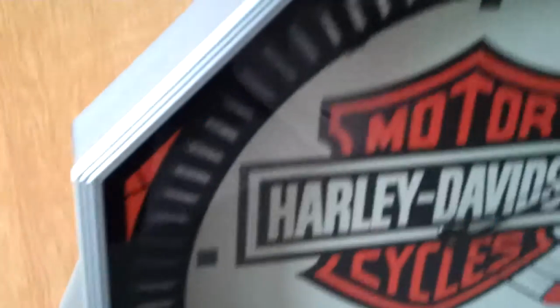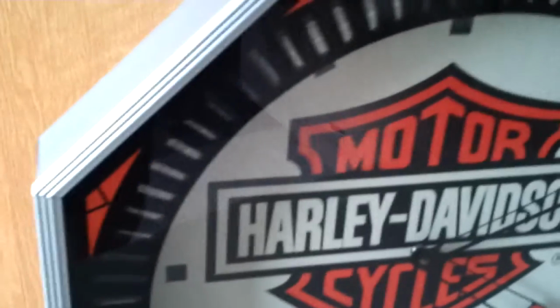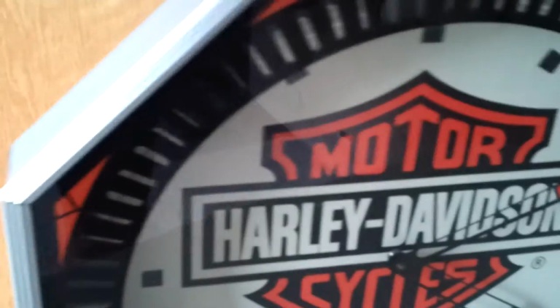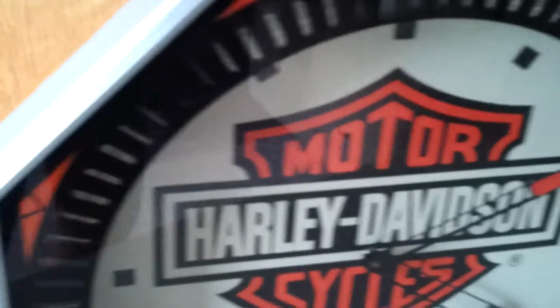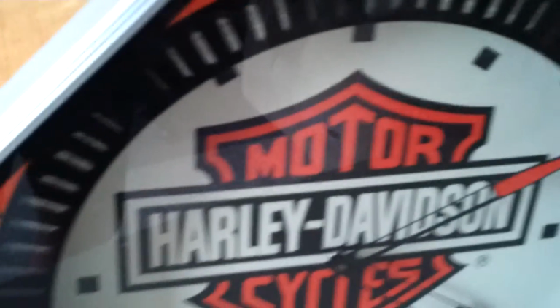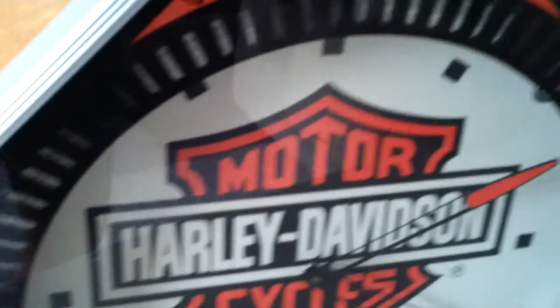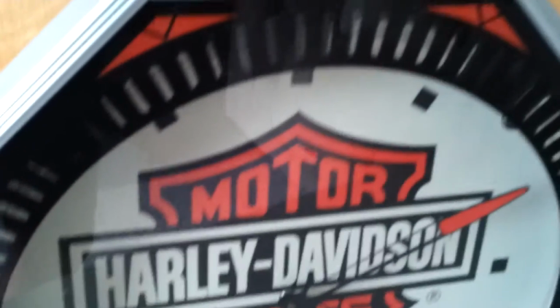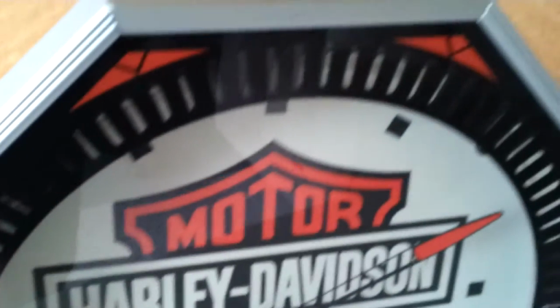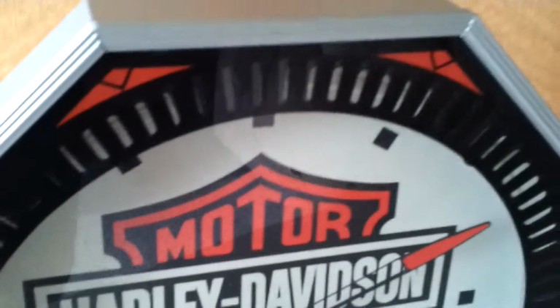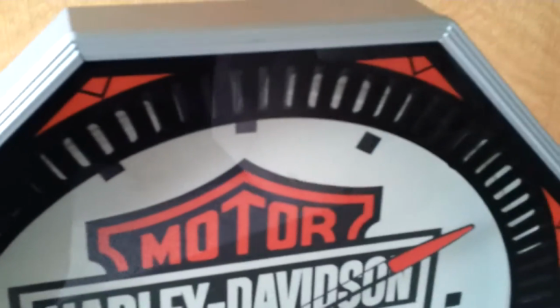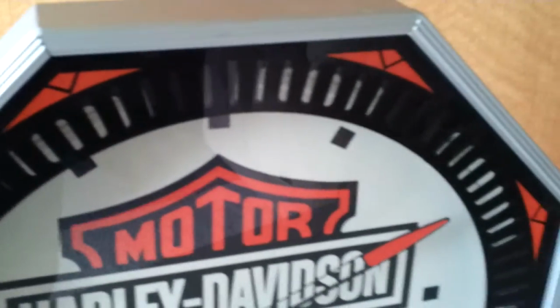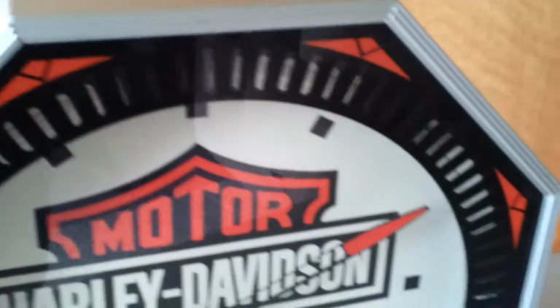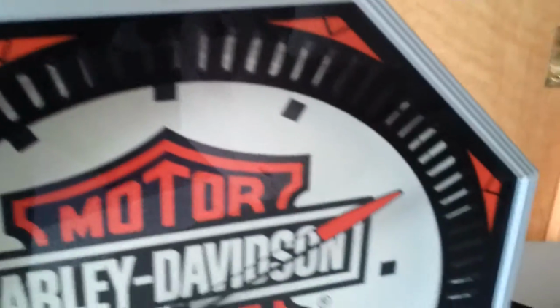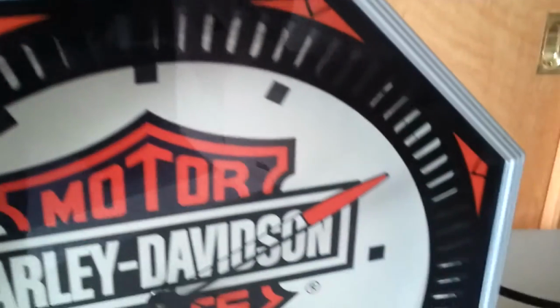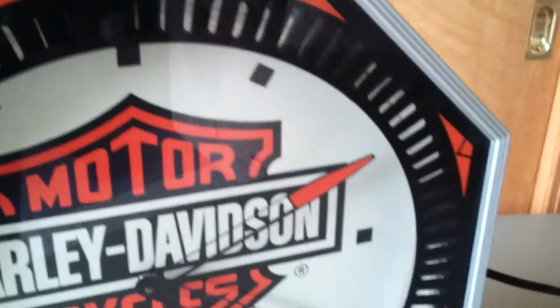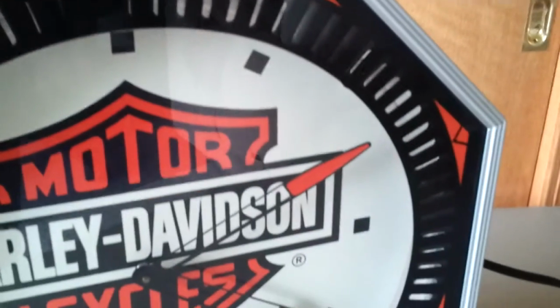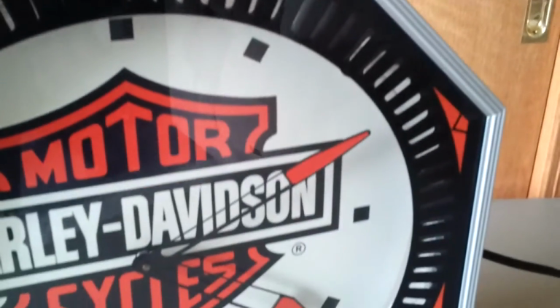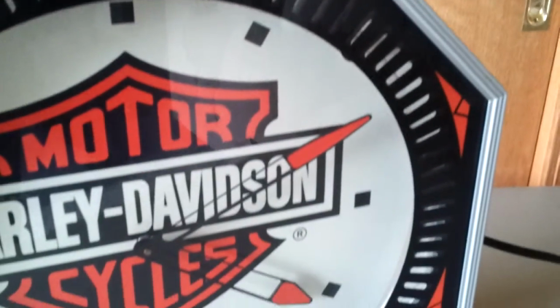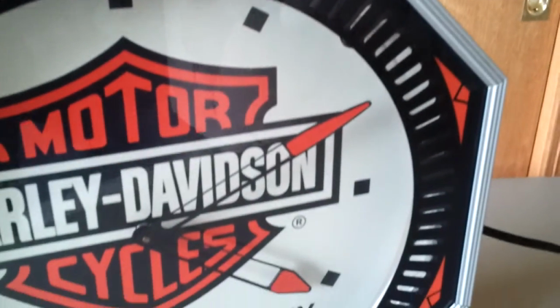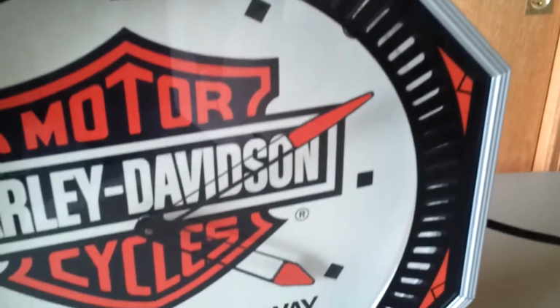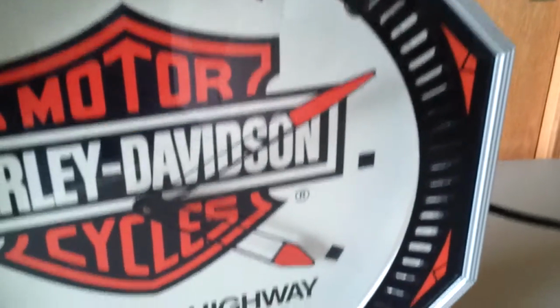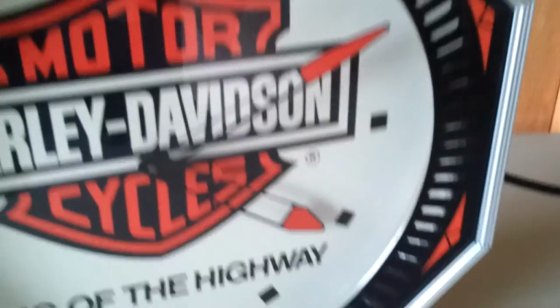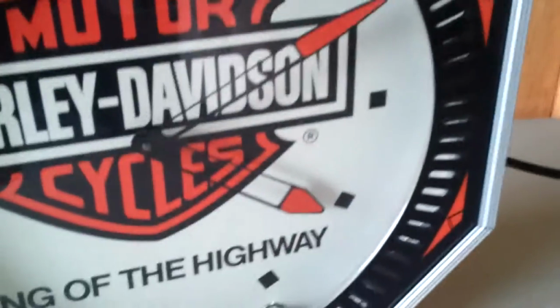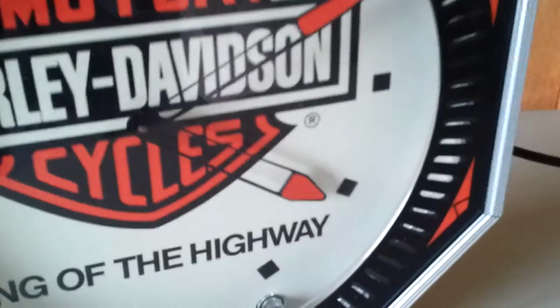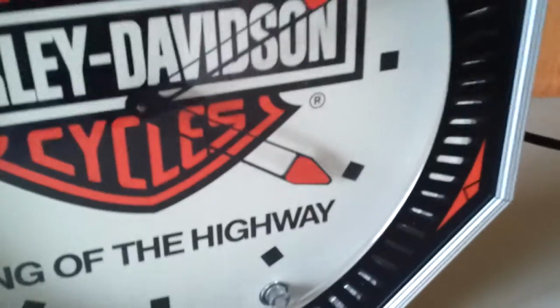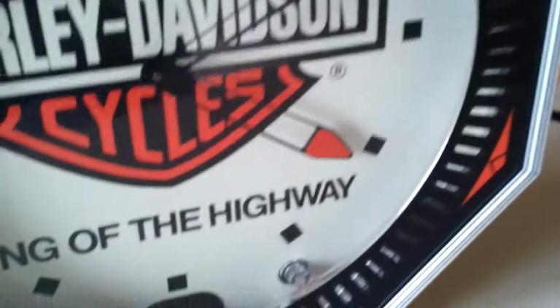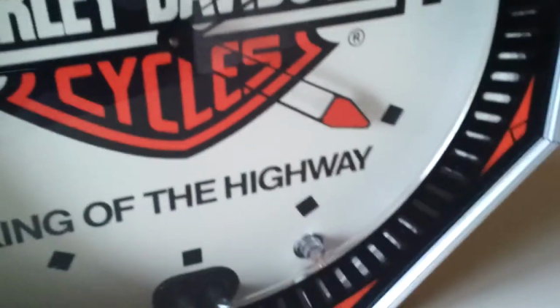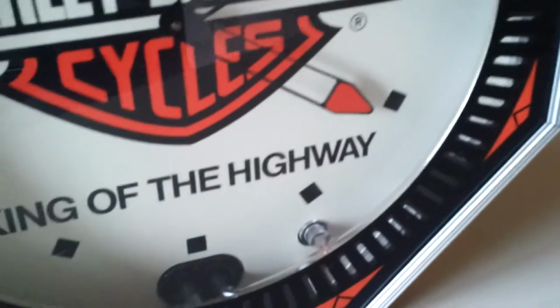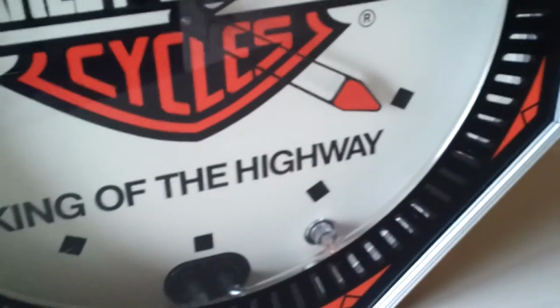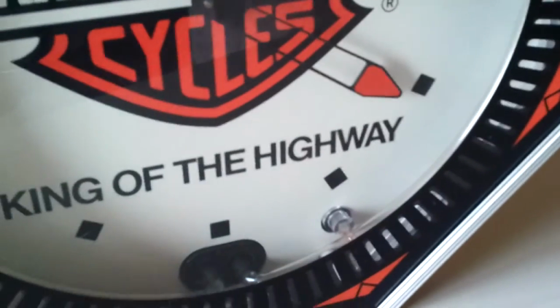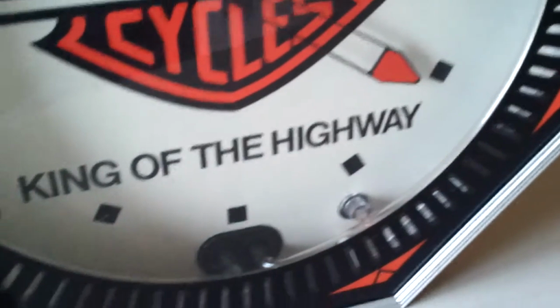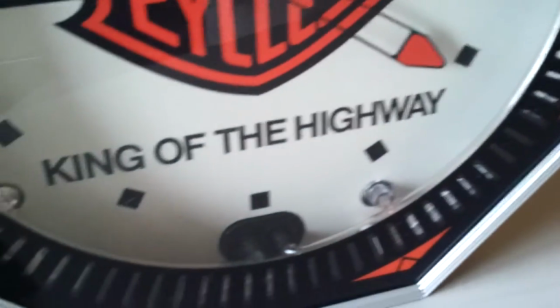There are absolutely no scratches in the glass.